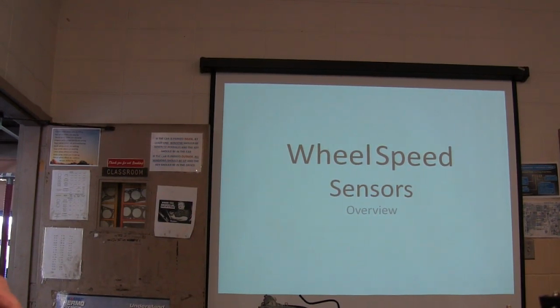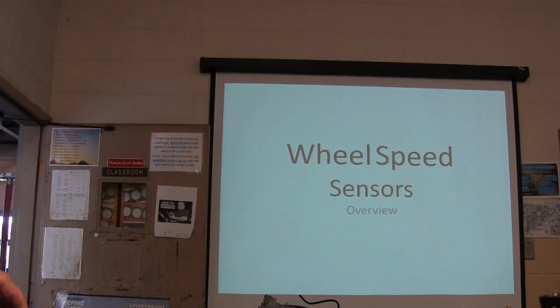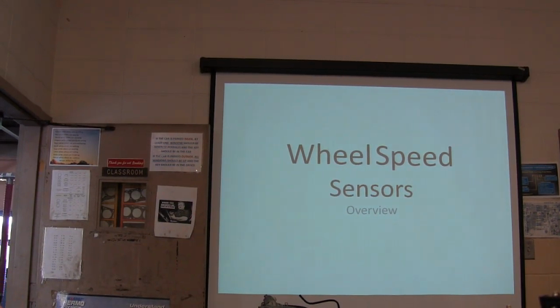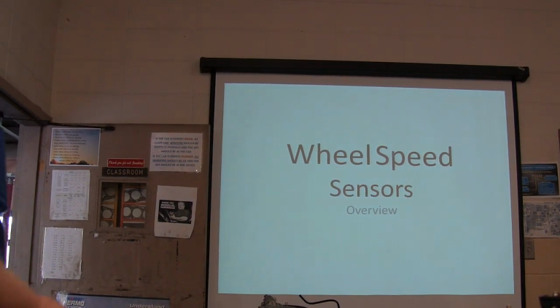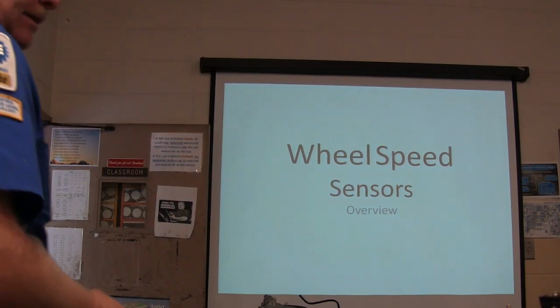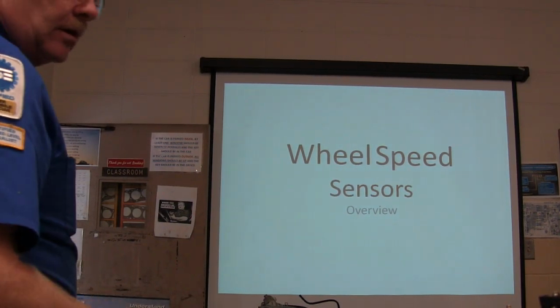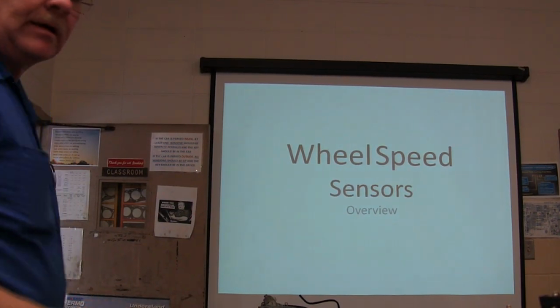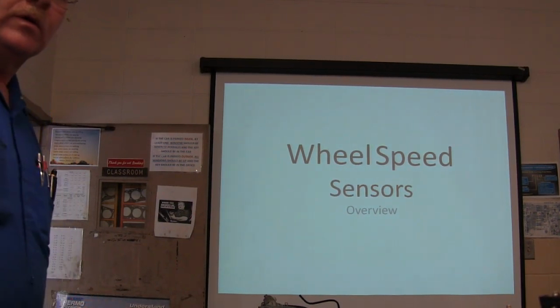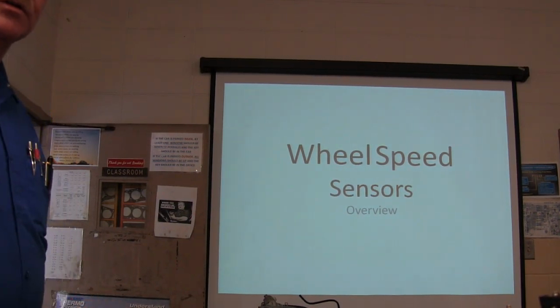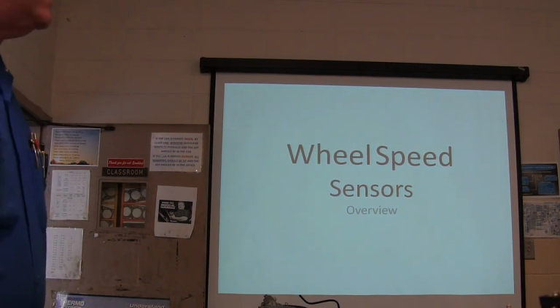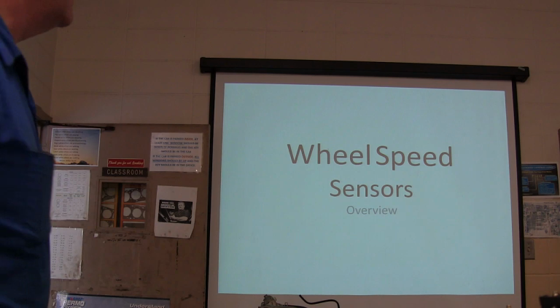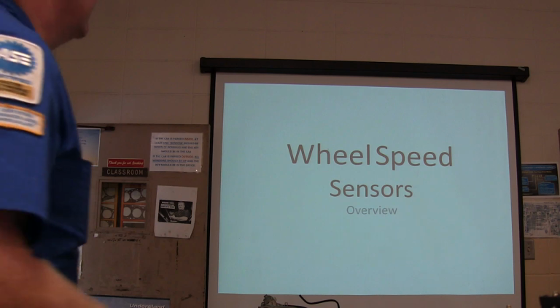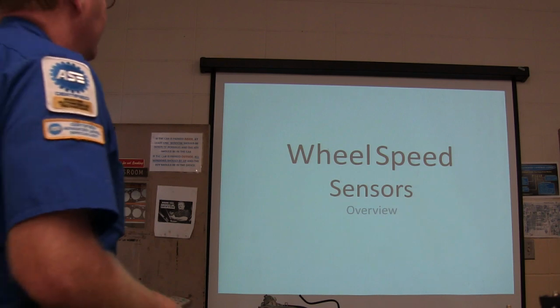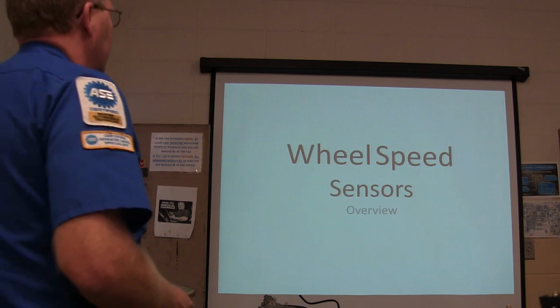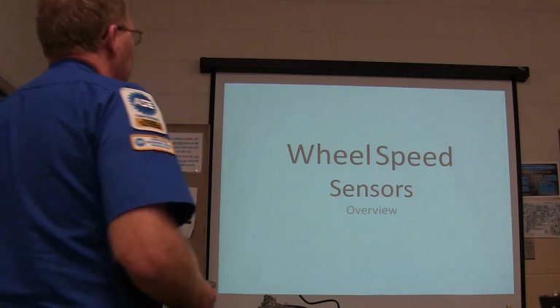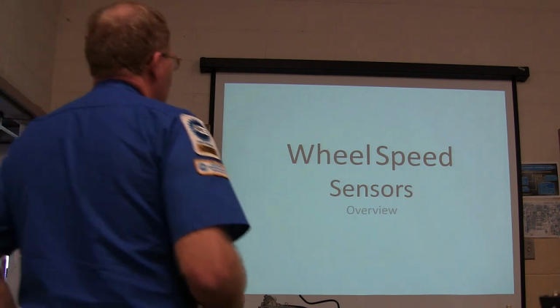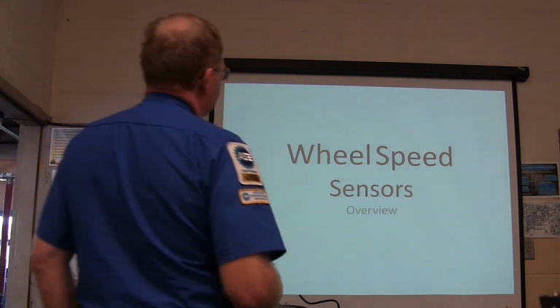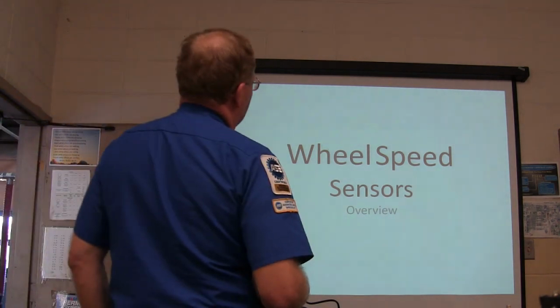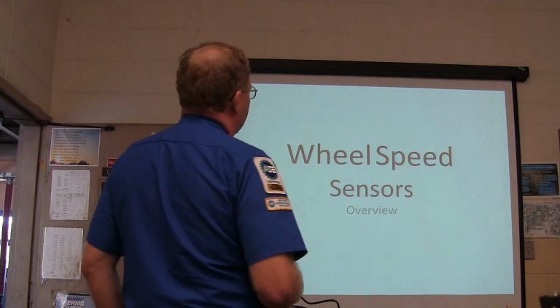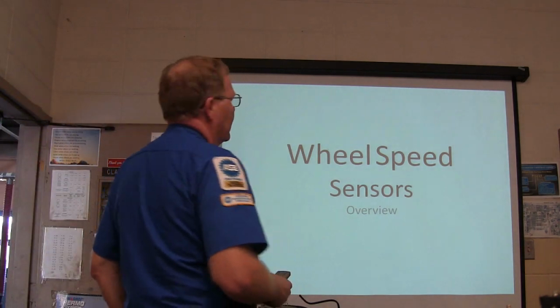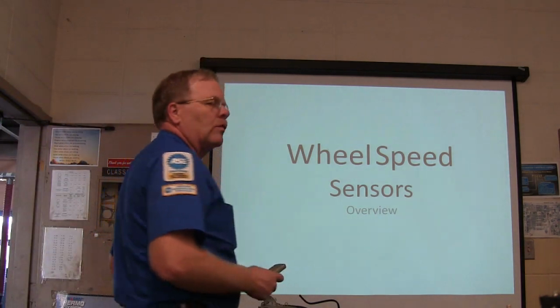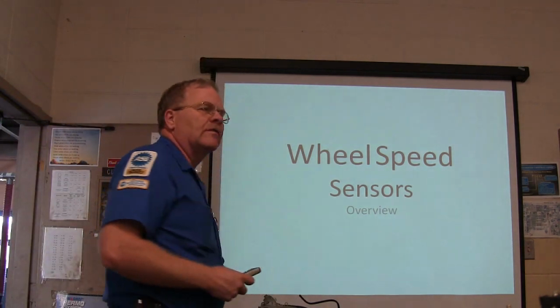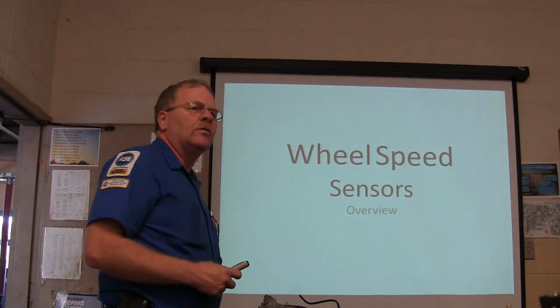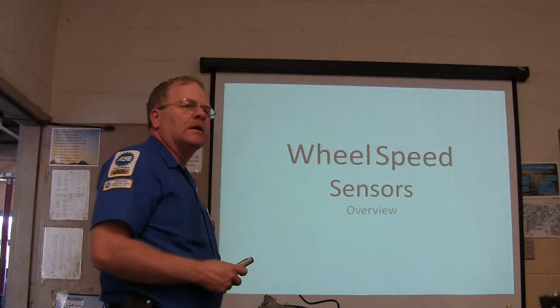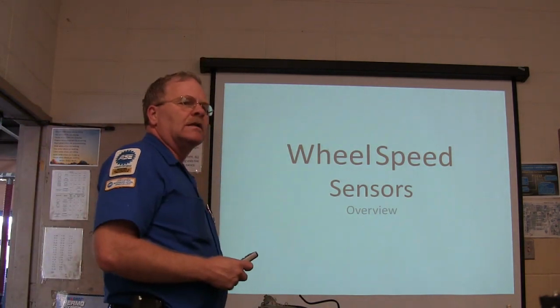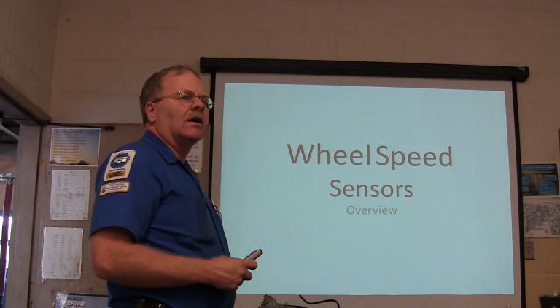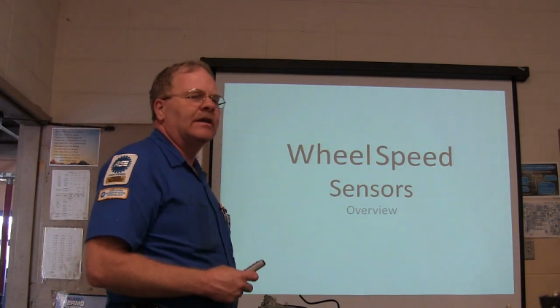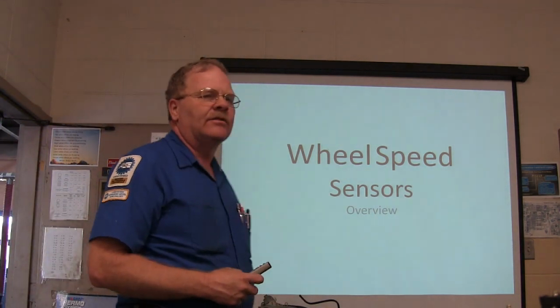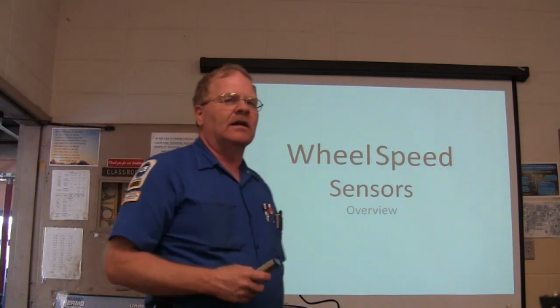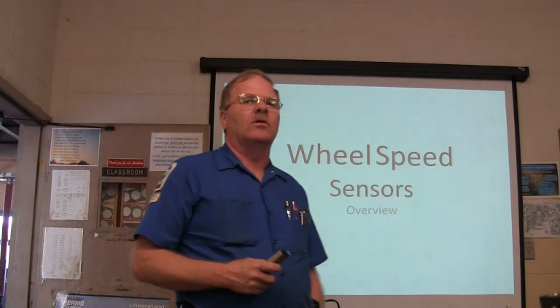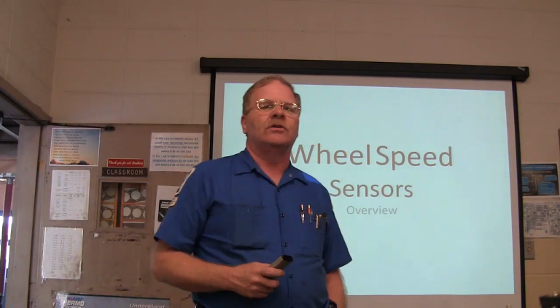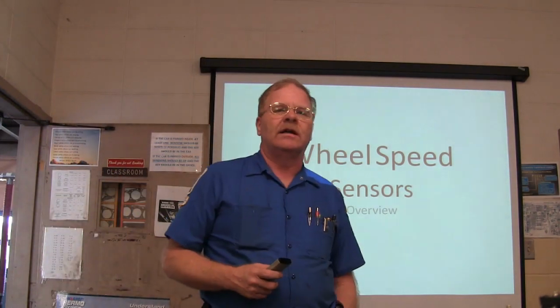We're going to talk about wheel speed sensors here. This is a little bit of an overview and it's not going to take us very long to do it.